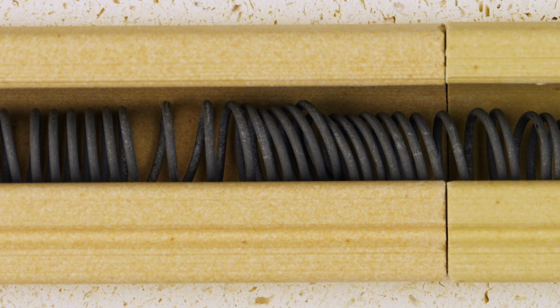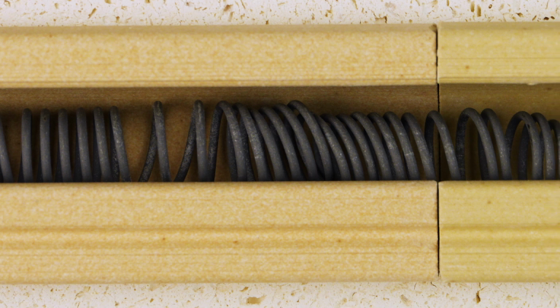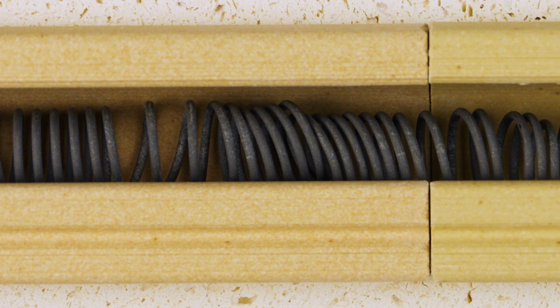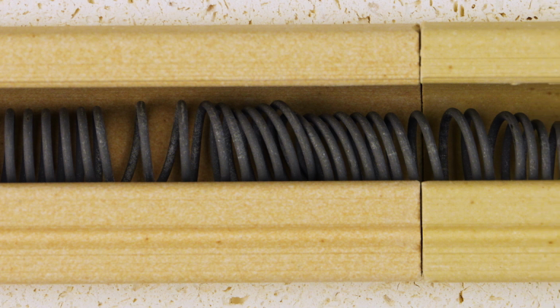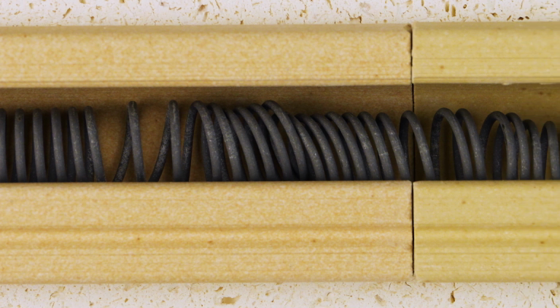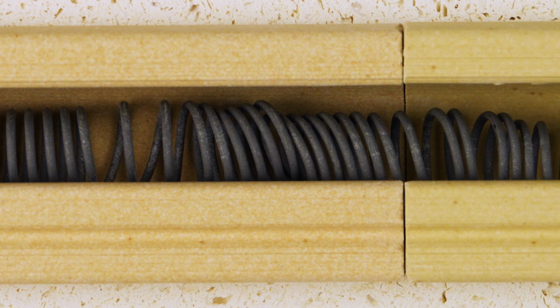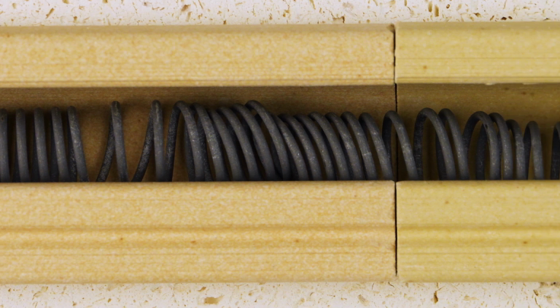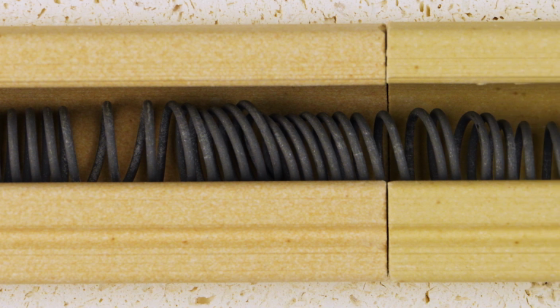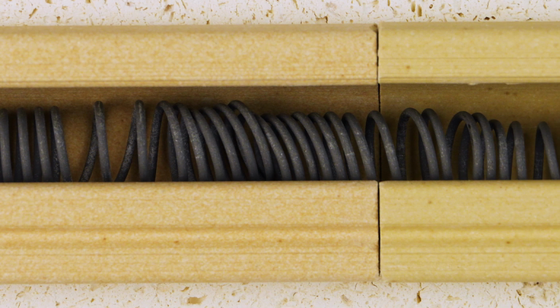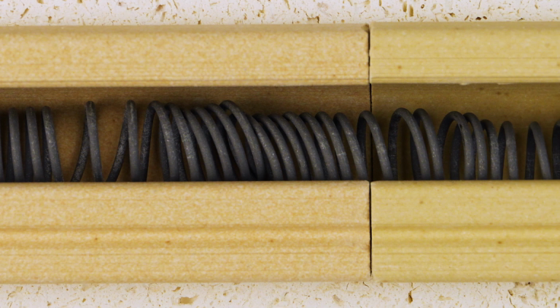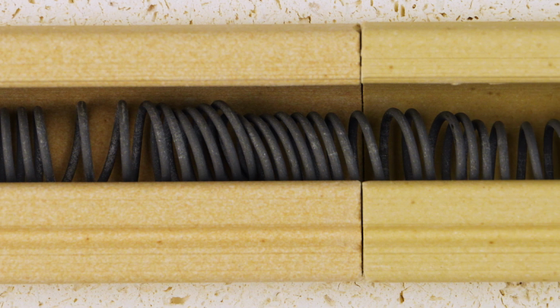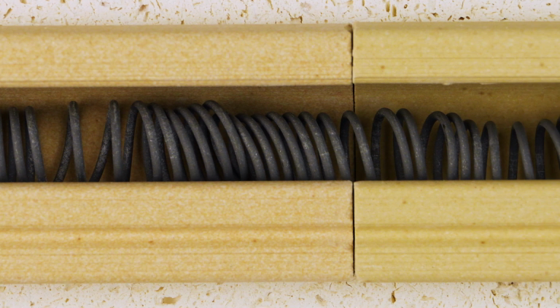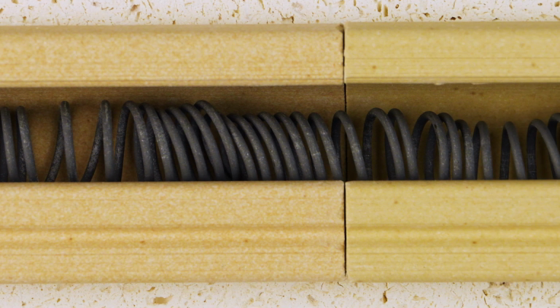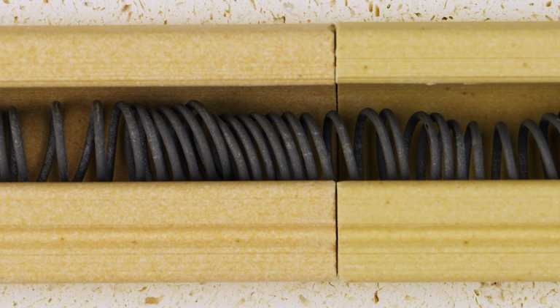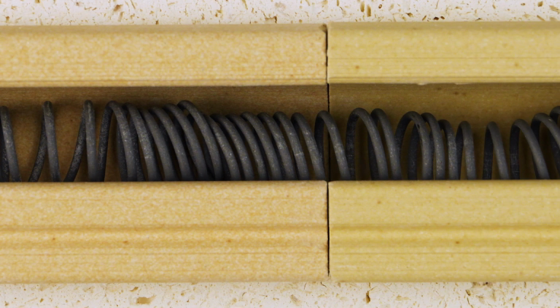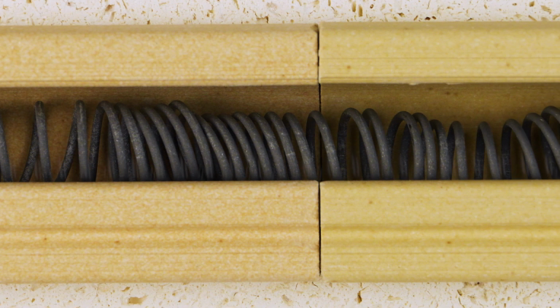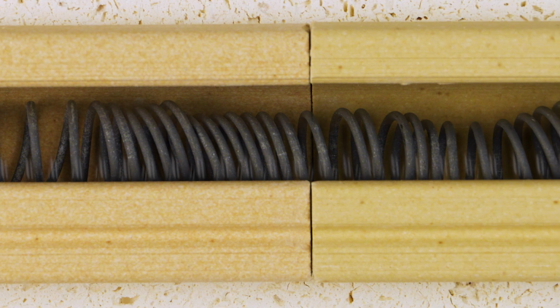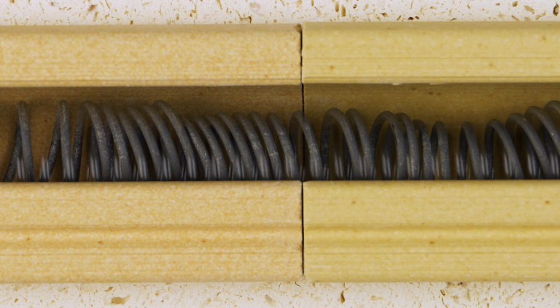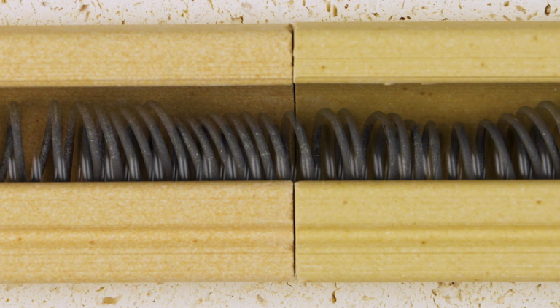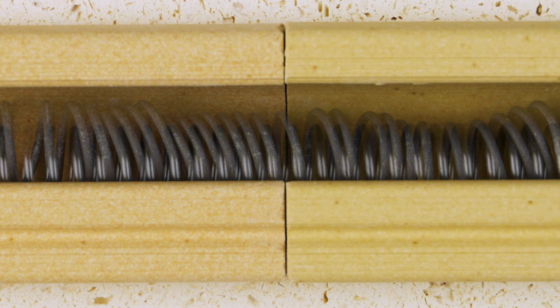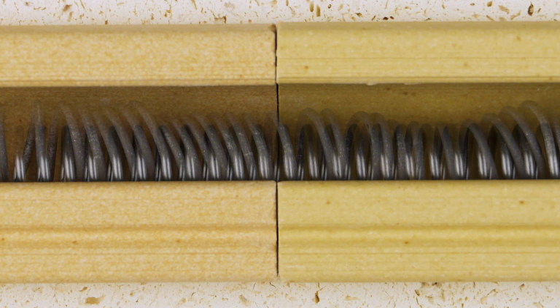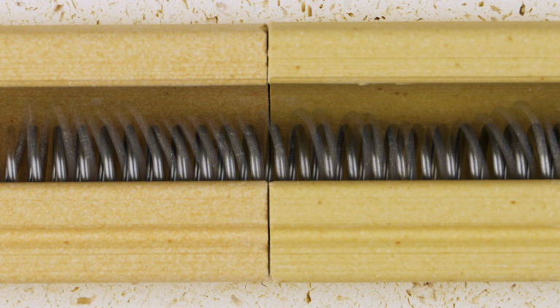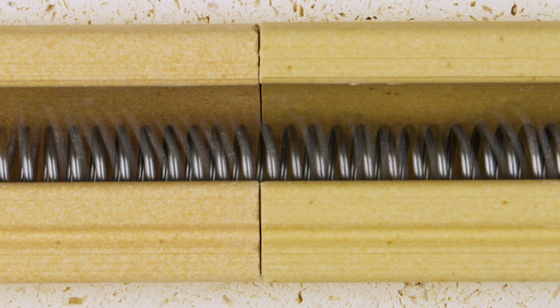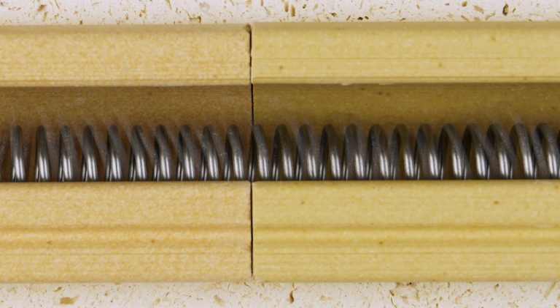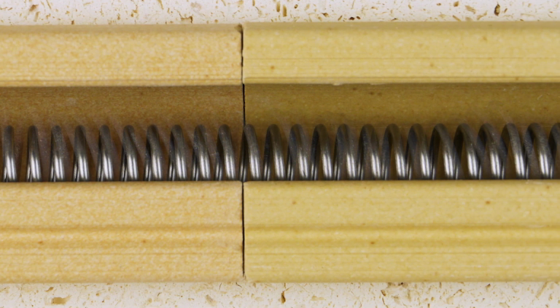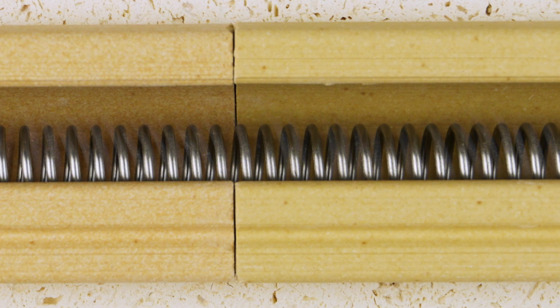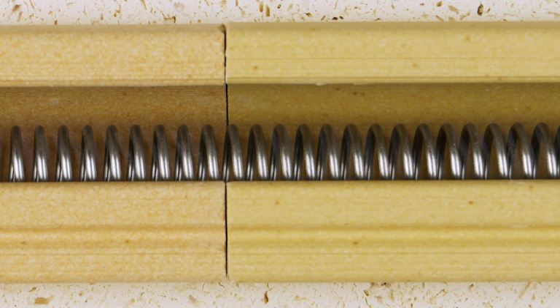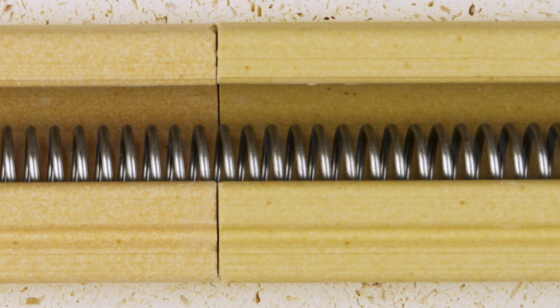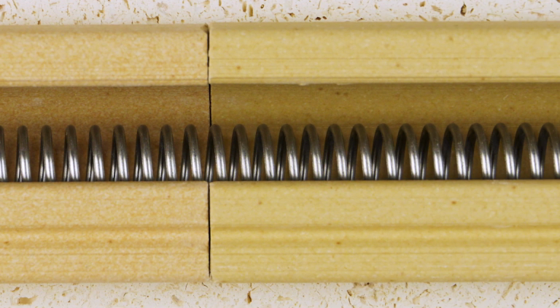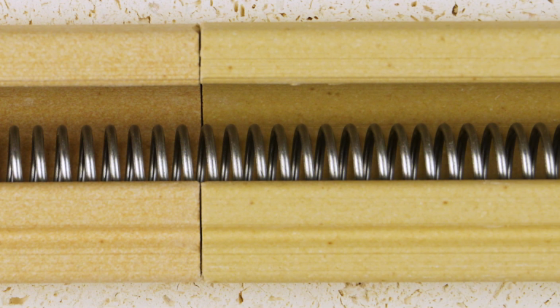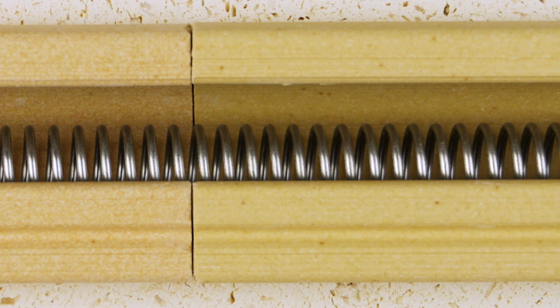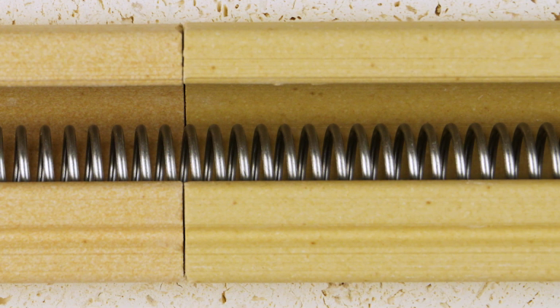In this video, we will demonstrate how to replace the elements in an L&L electric kiln.